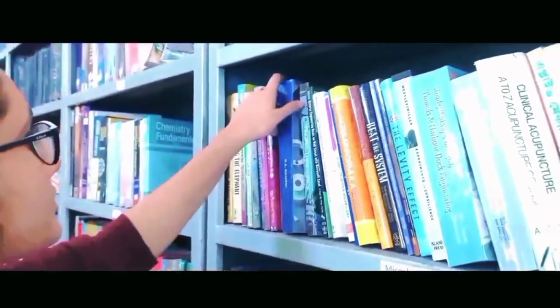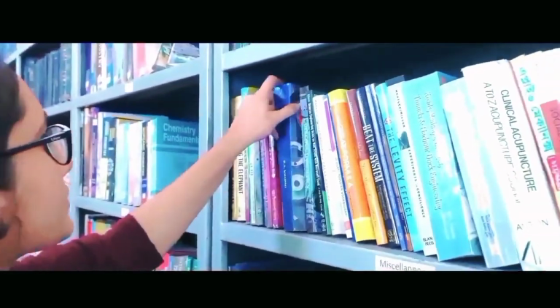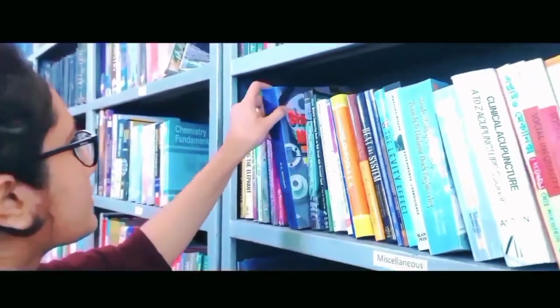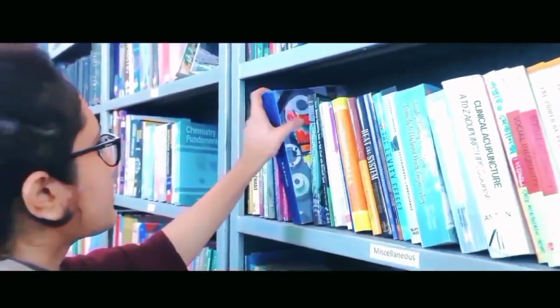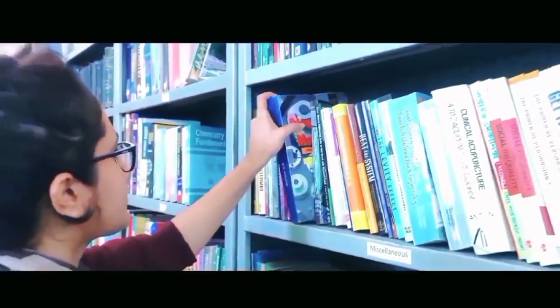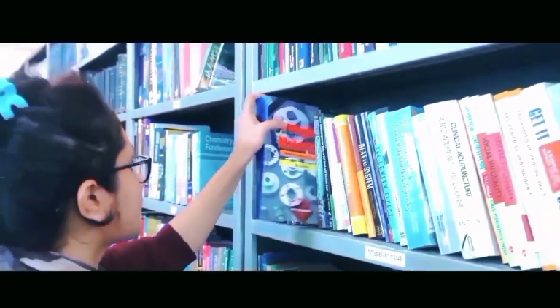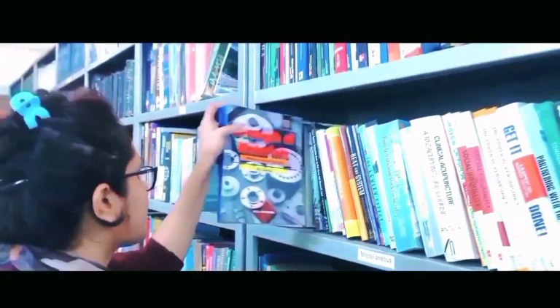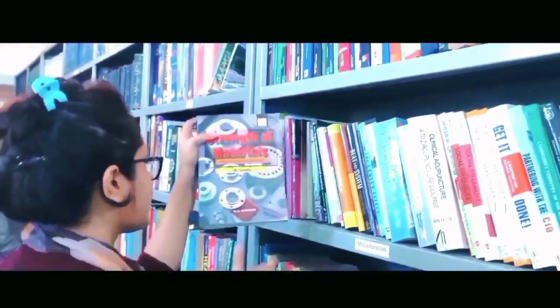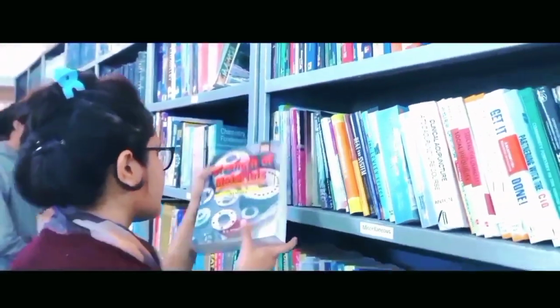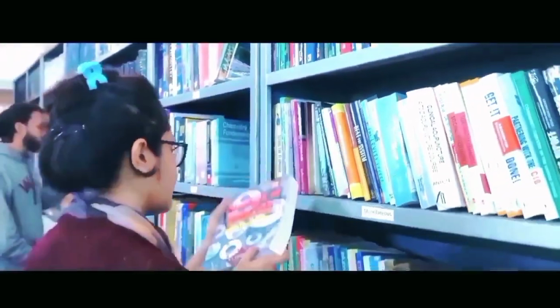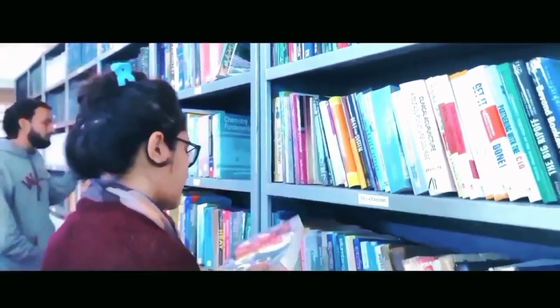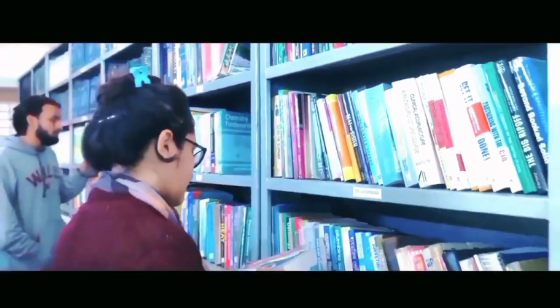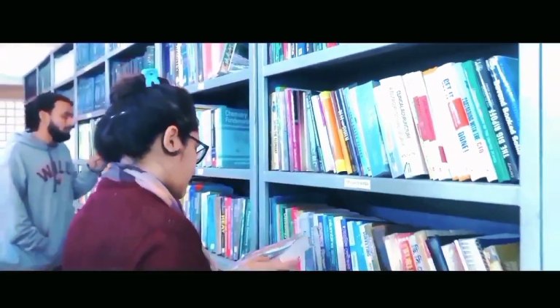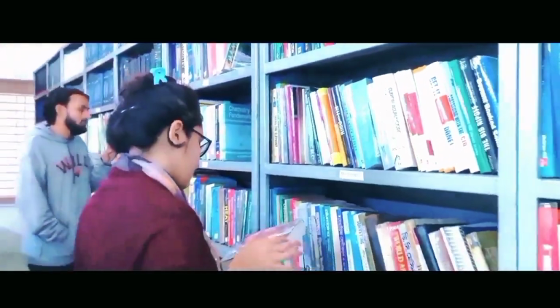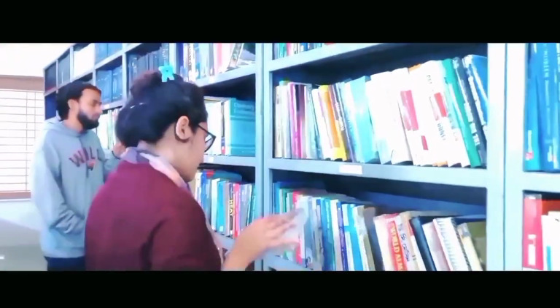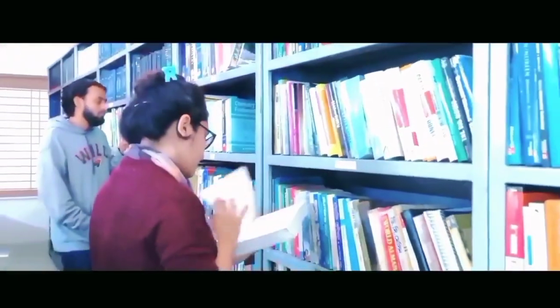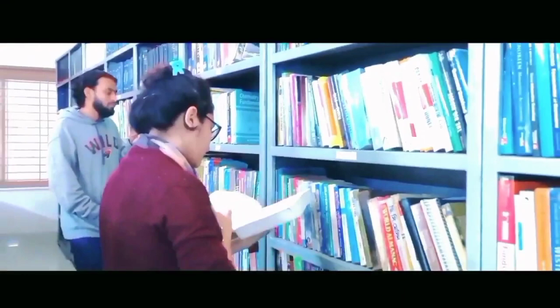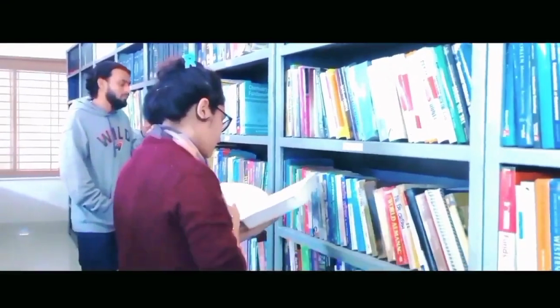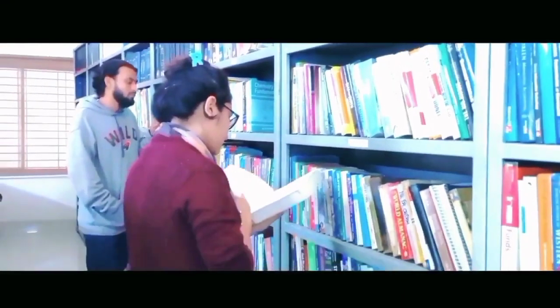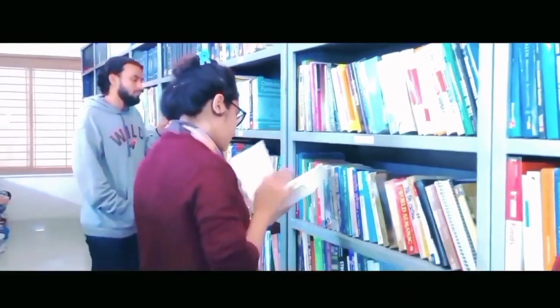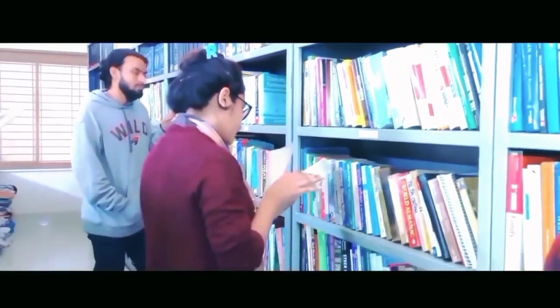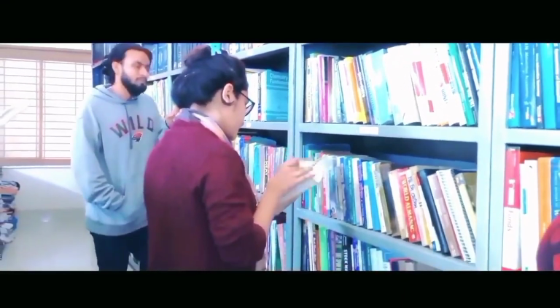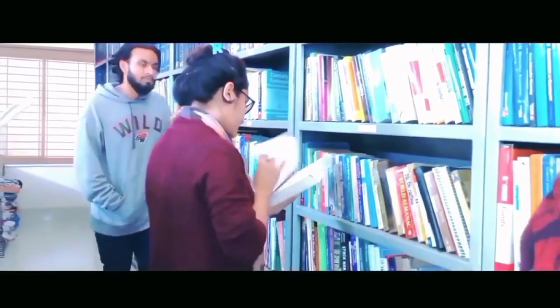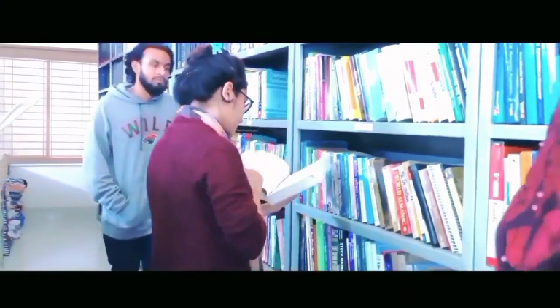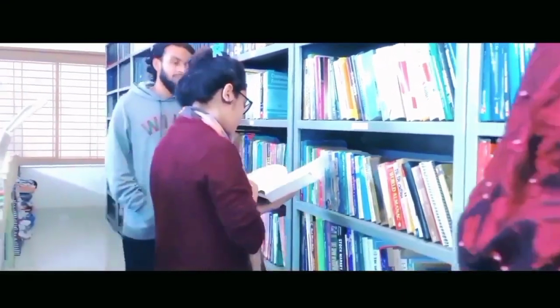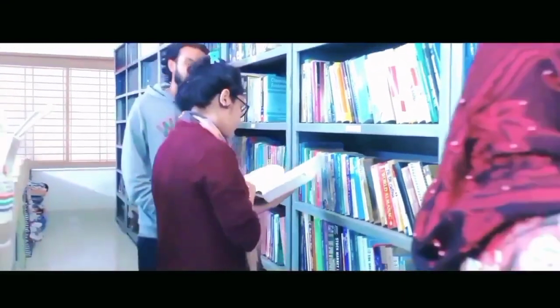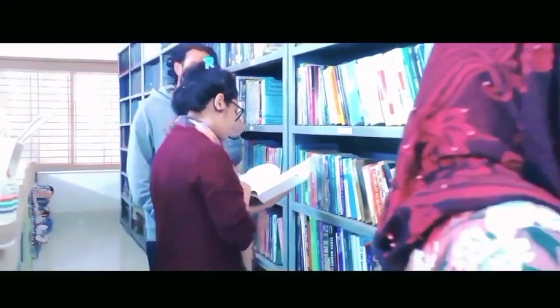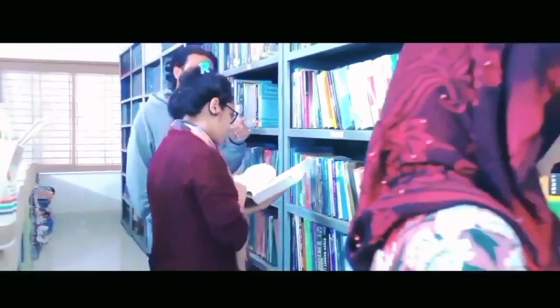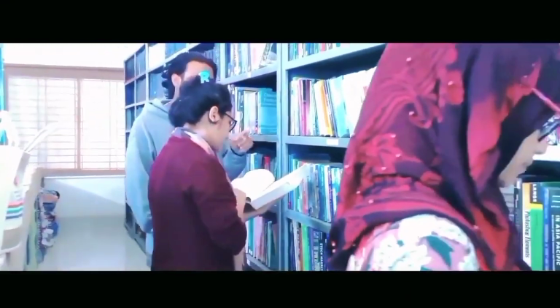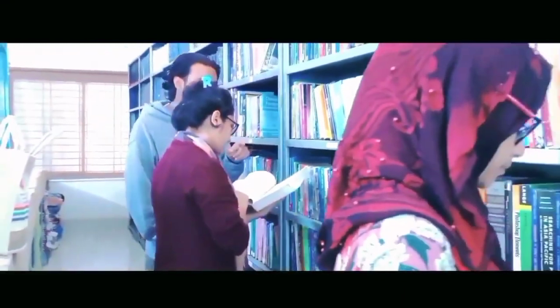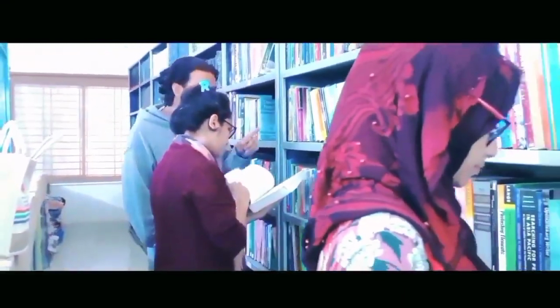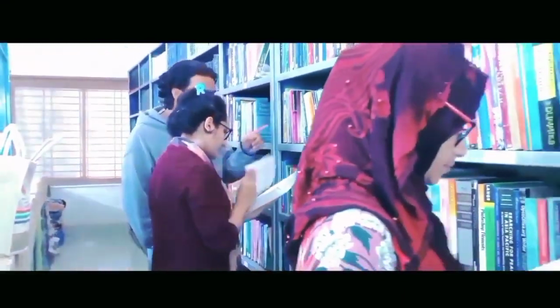The library is often called a storehouse of knowledge. Our campus library has all the facilities to enlarge student knowledge.